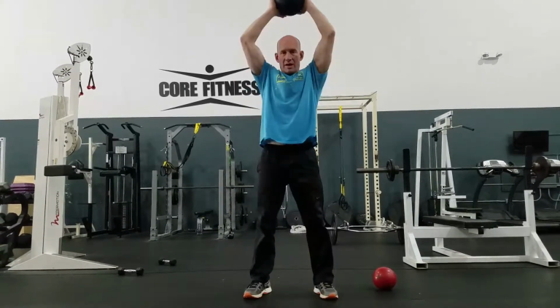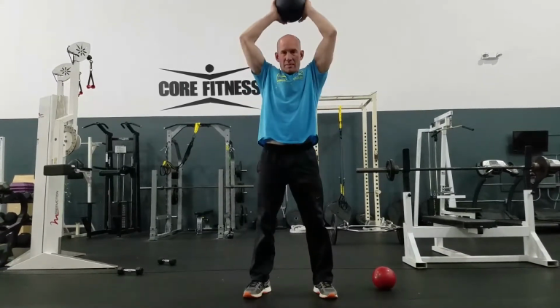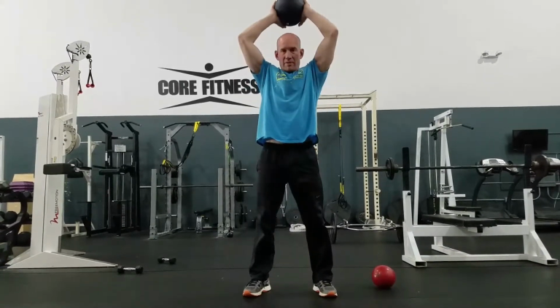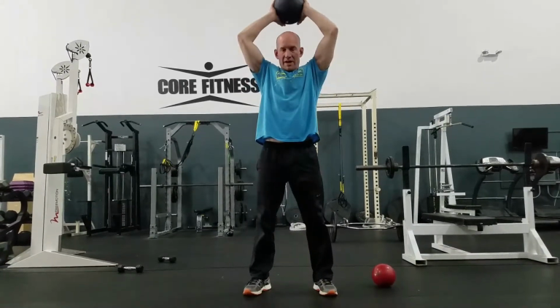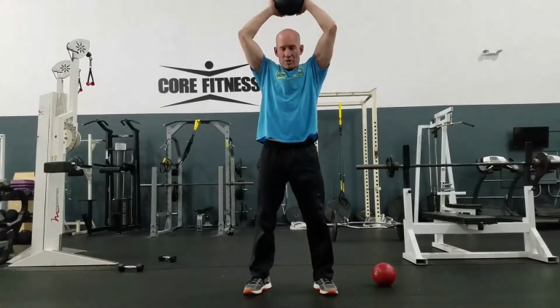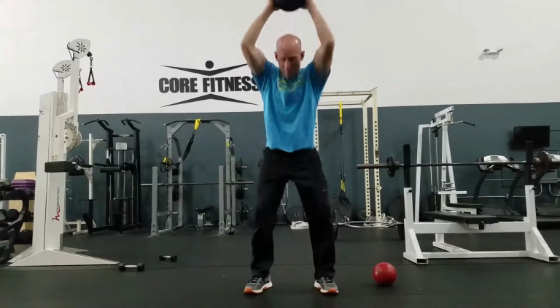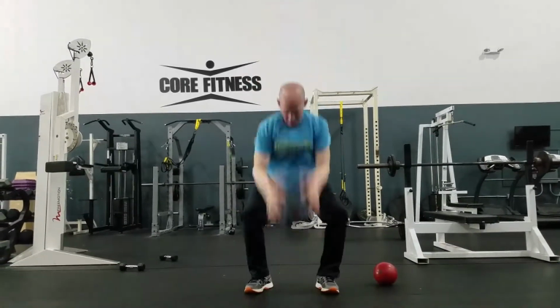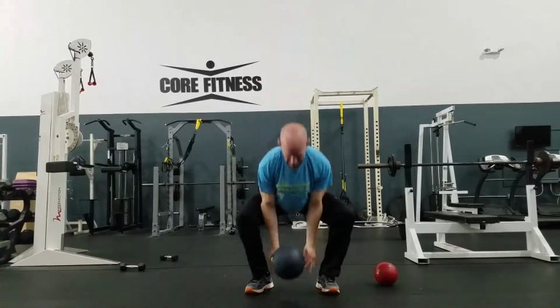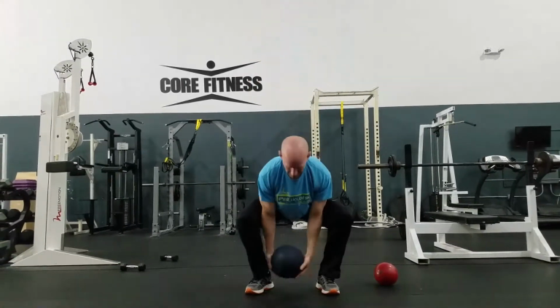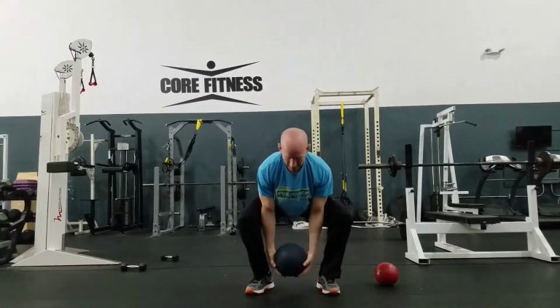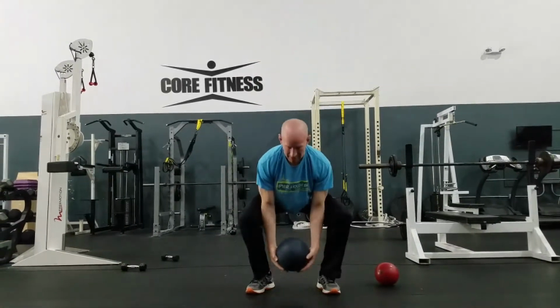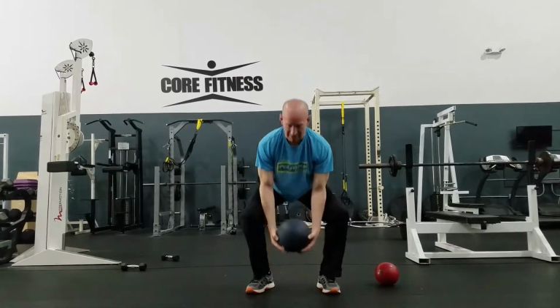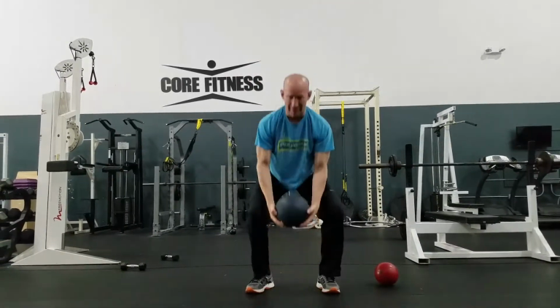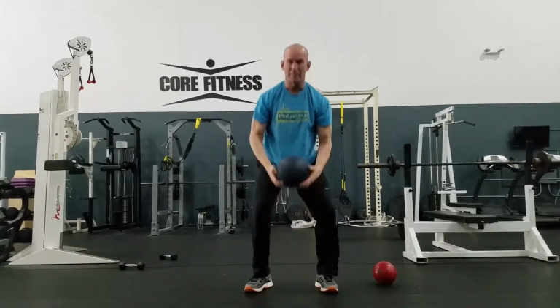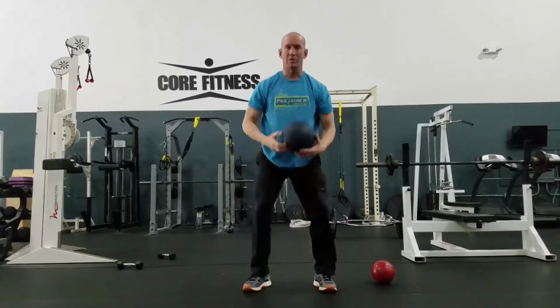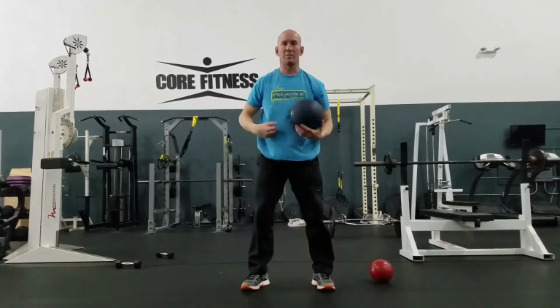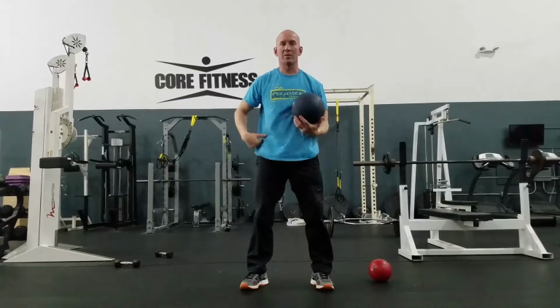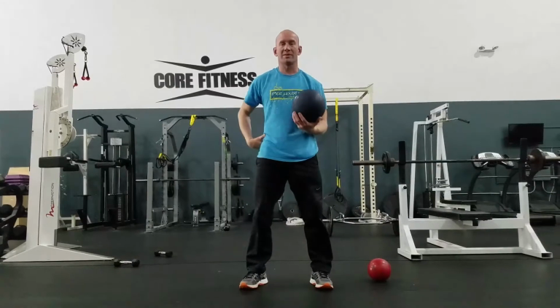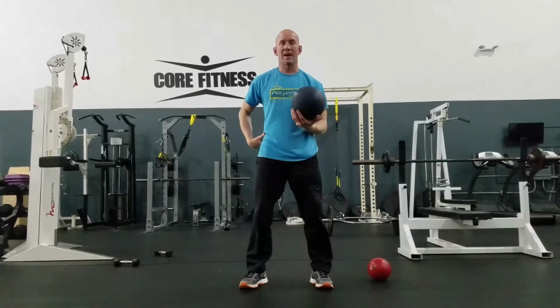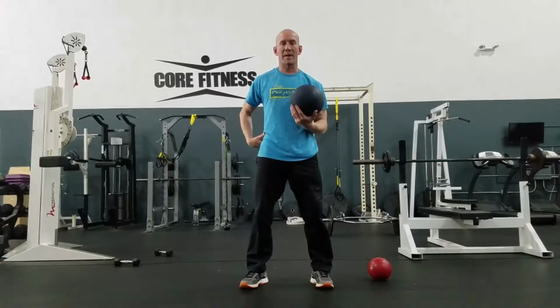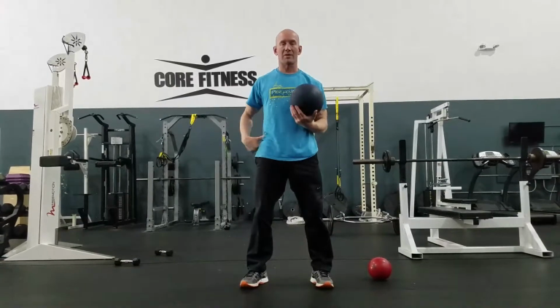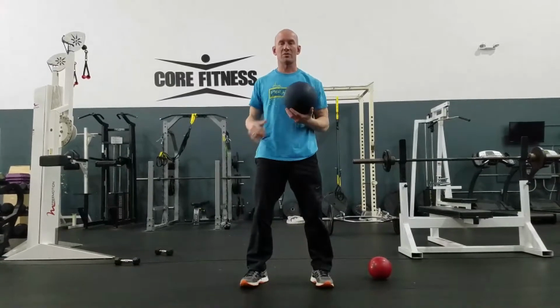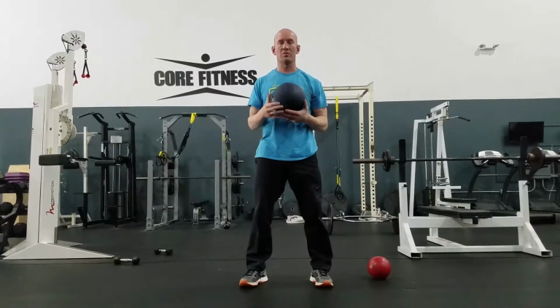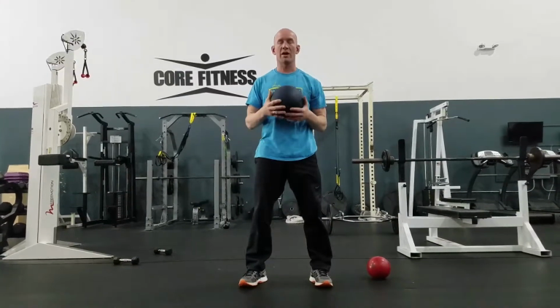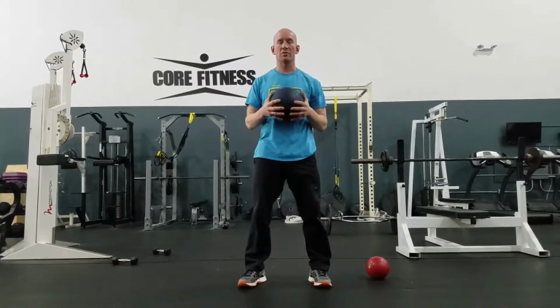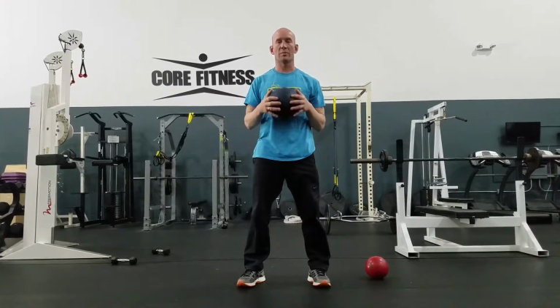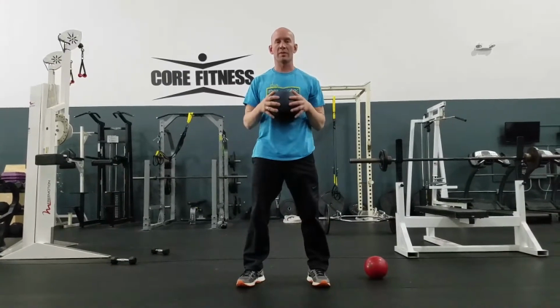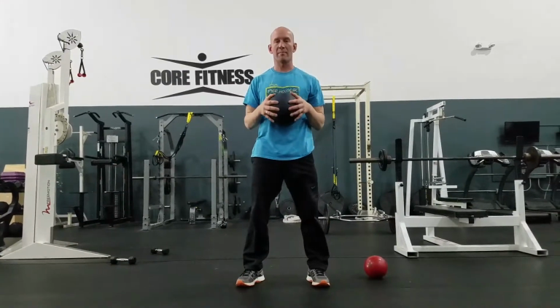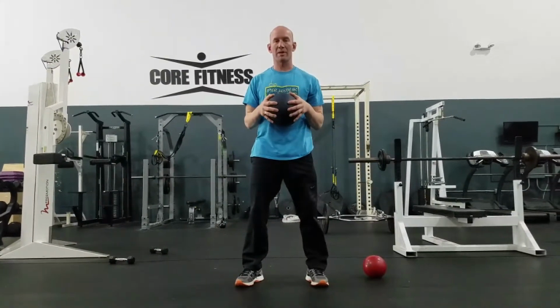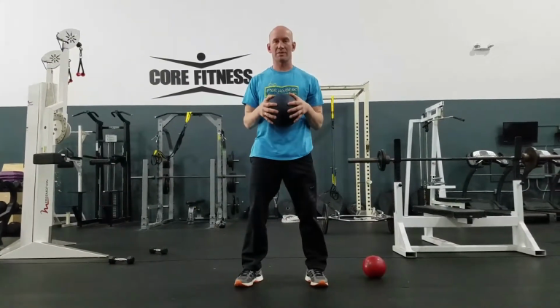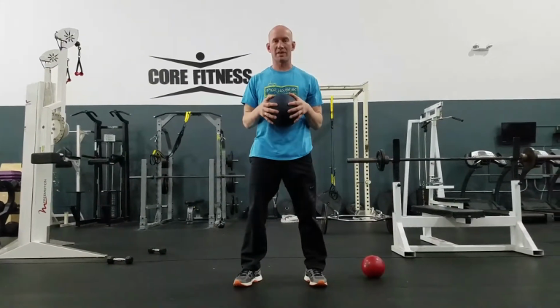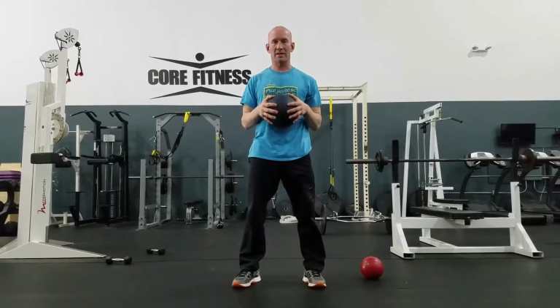Up overhead, drop my hips and slam. Notice the ball does not bounce. Do not use a ball that bounces on these.